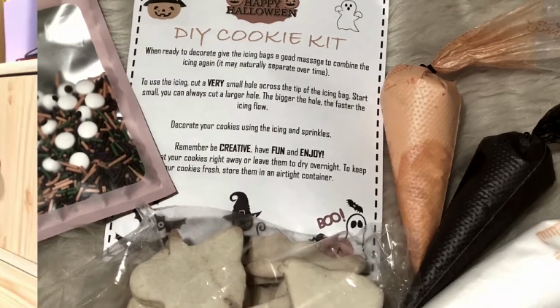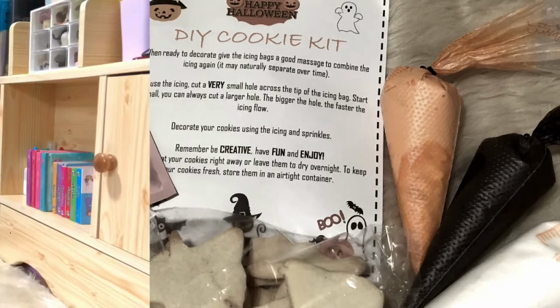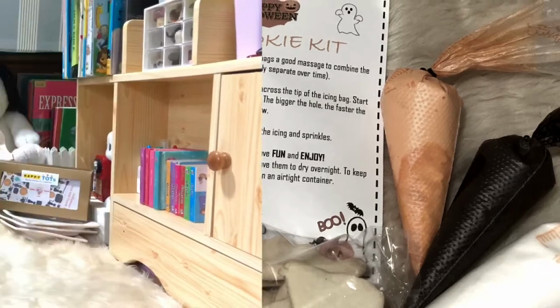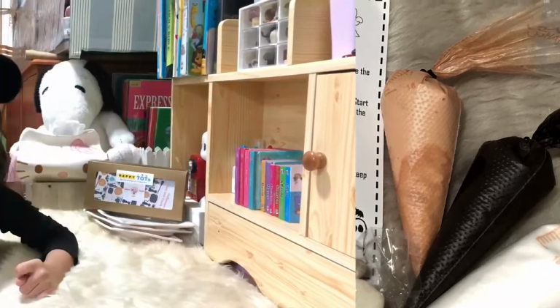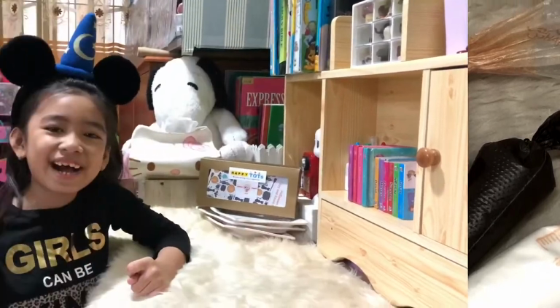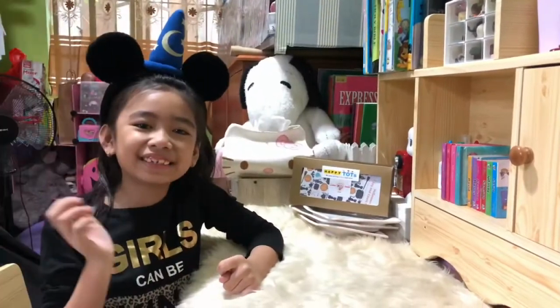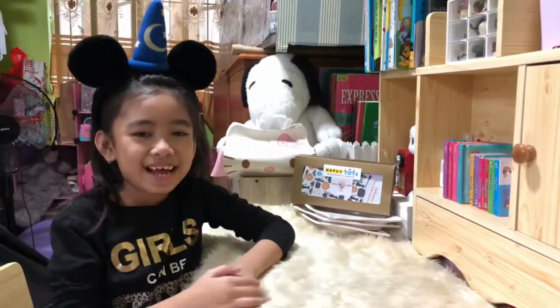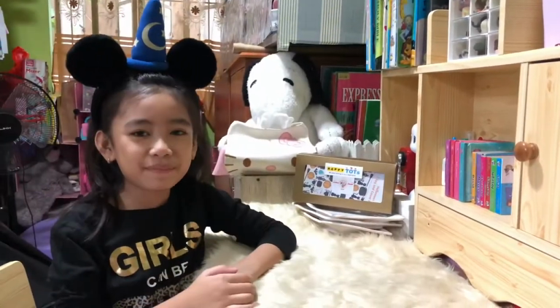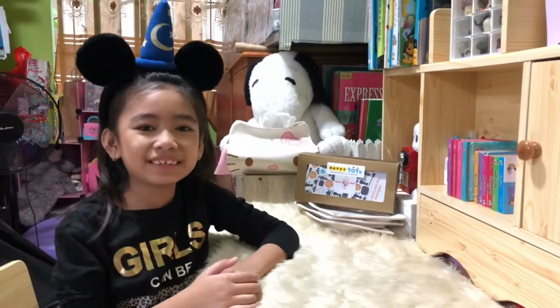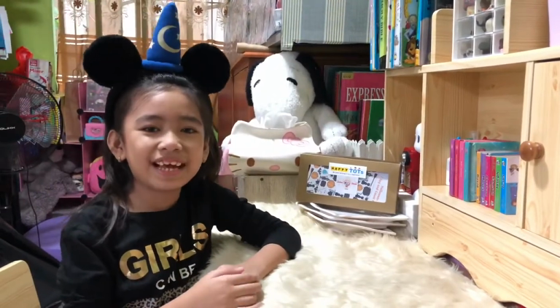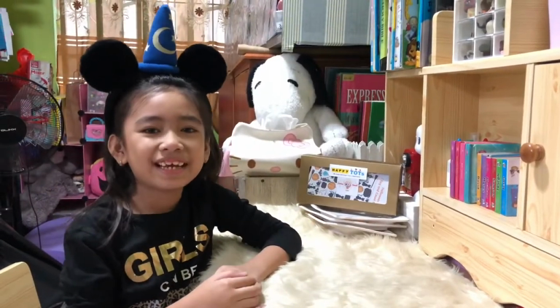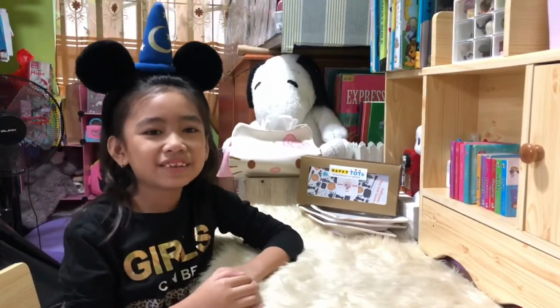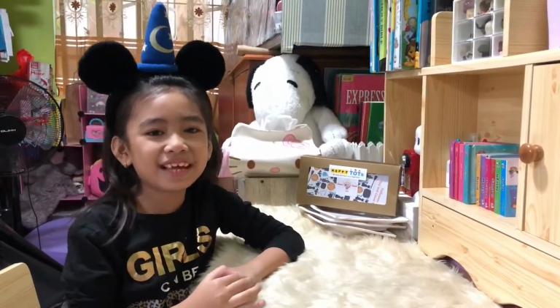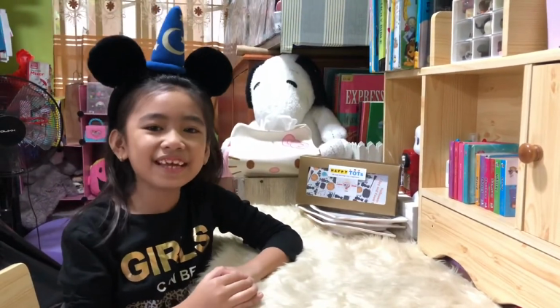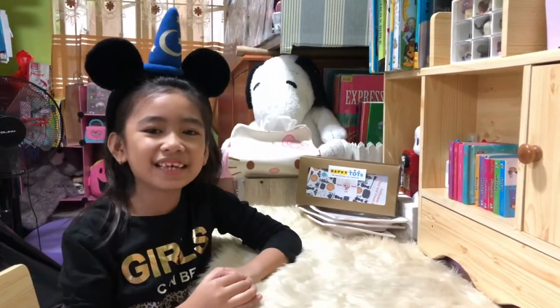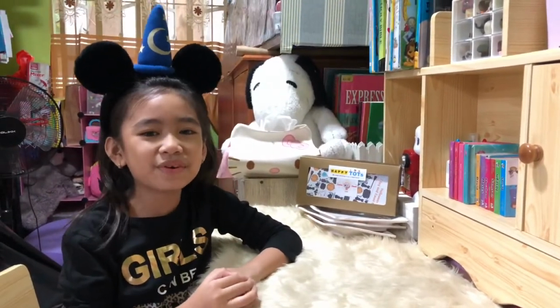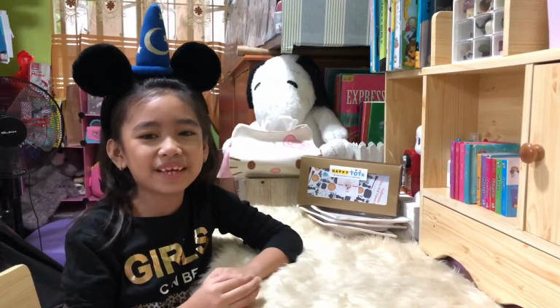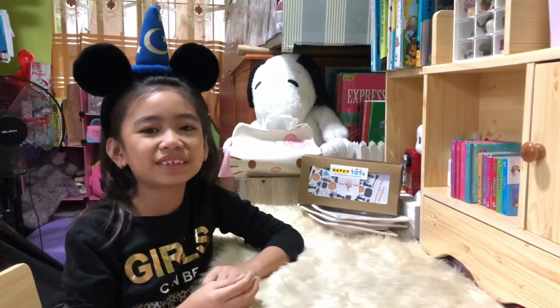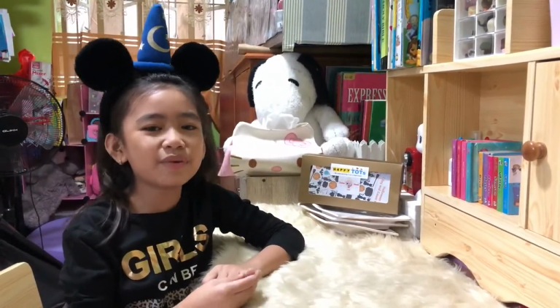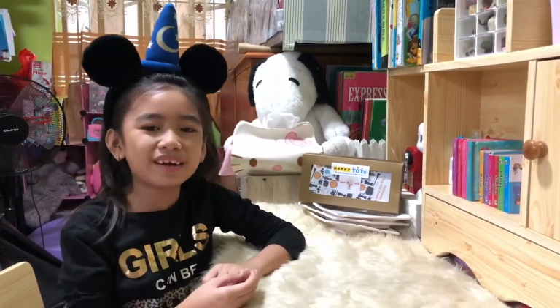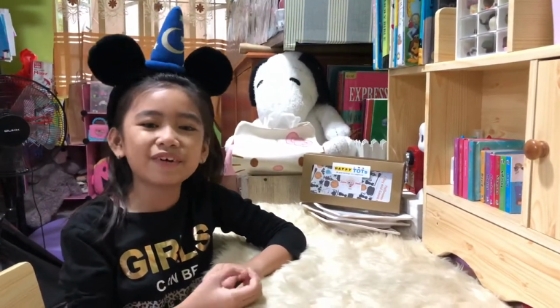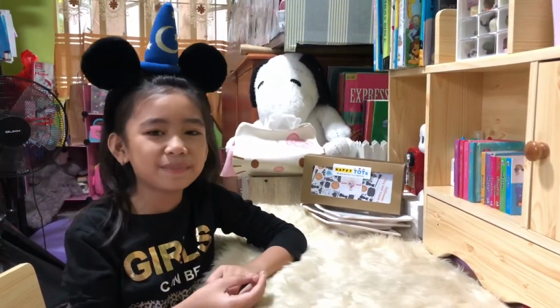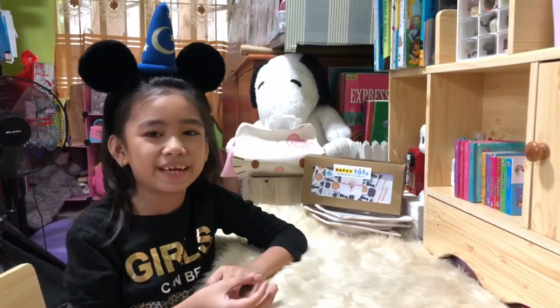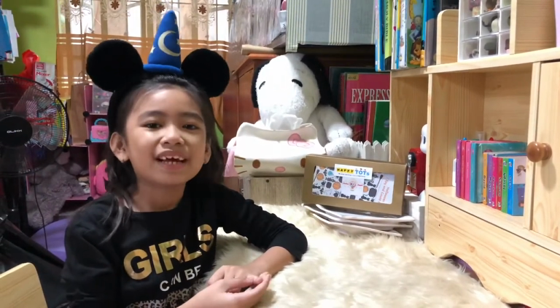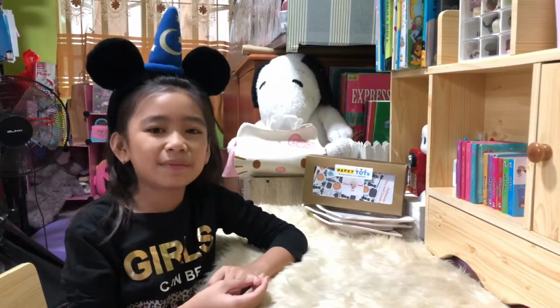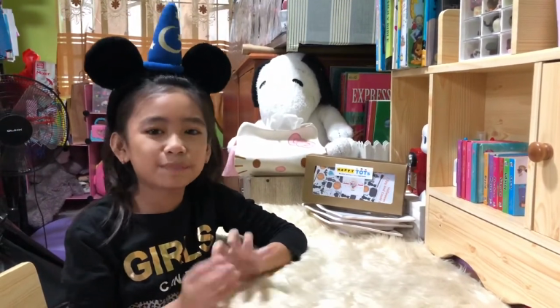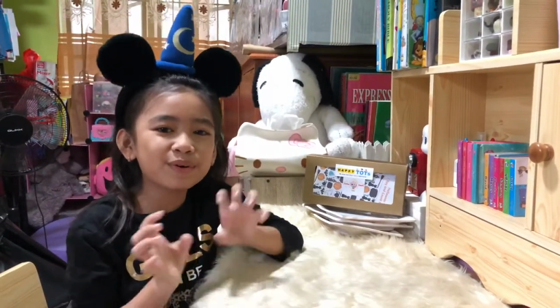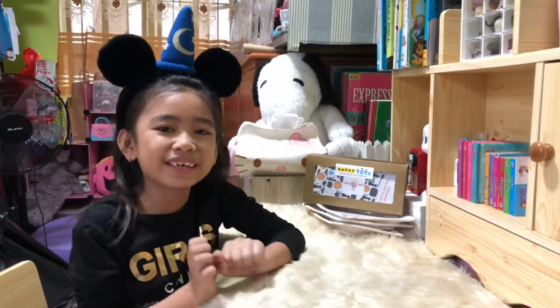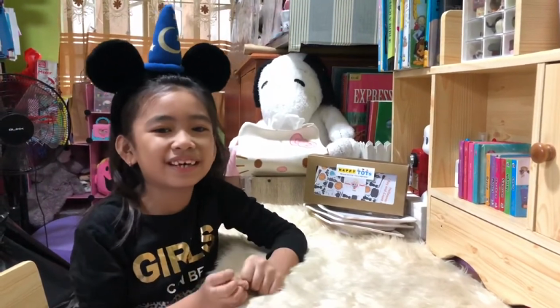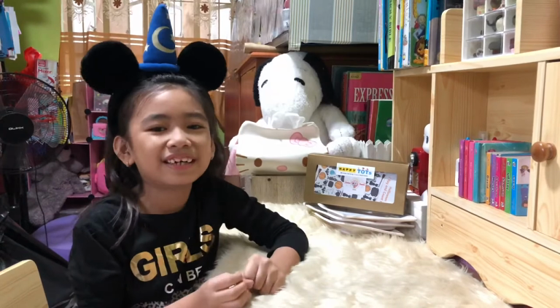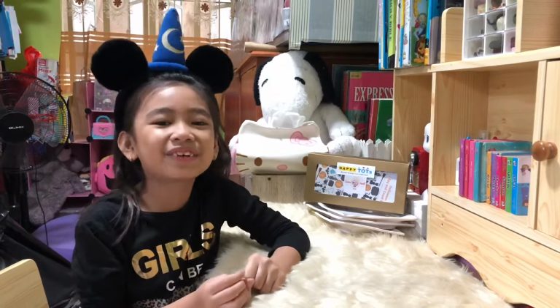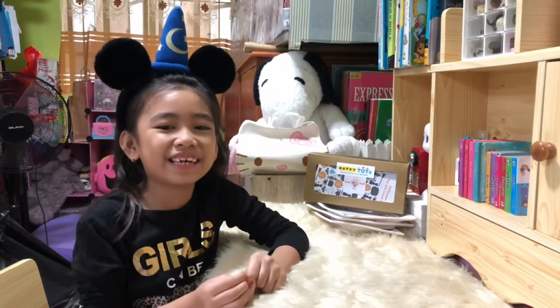Hi guys, I'm Kirsten. Today is Halloween, so we are going to make some spooky cookies.